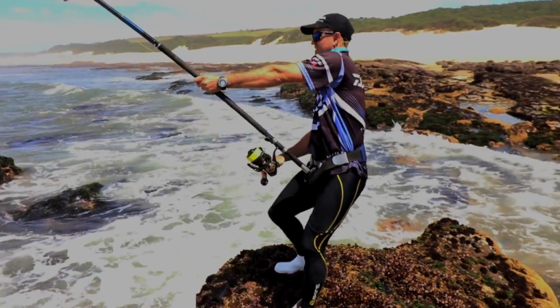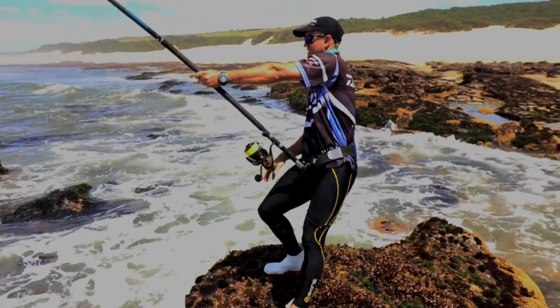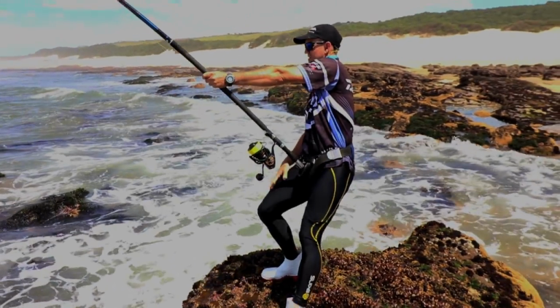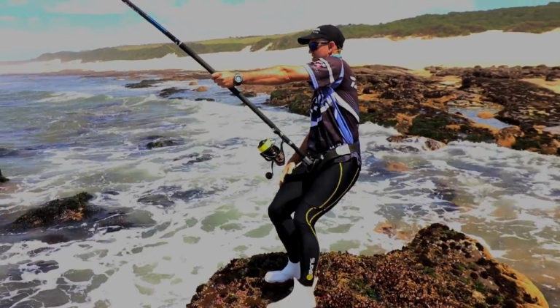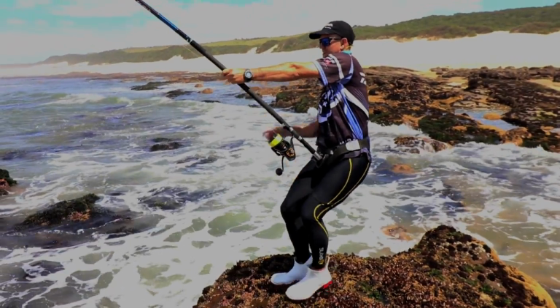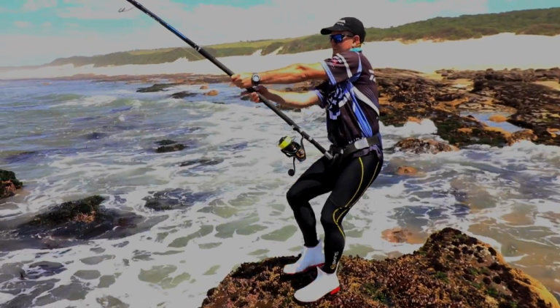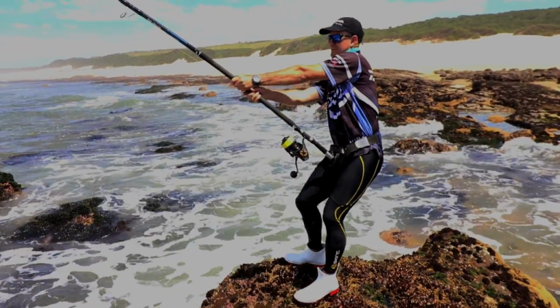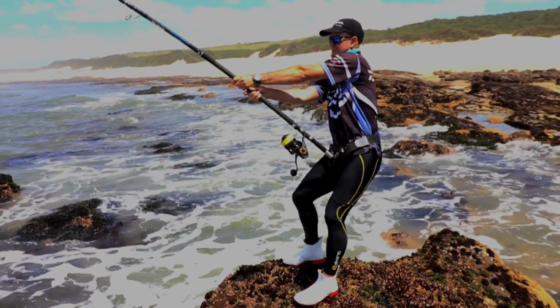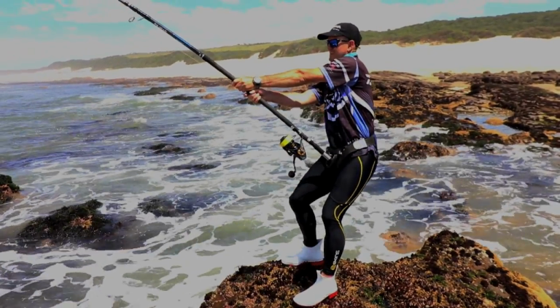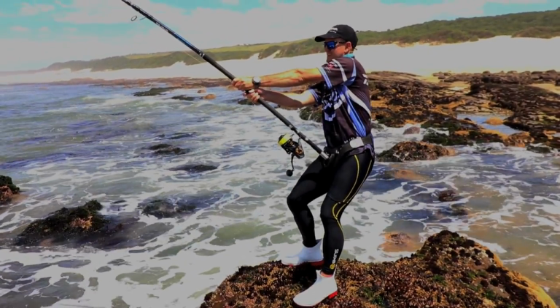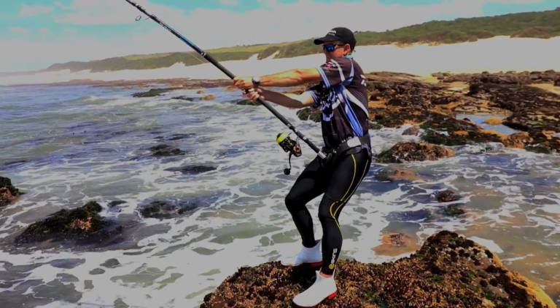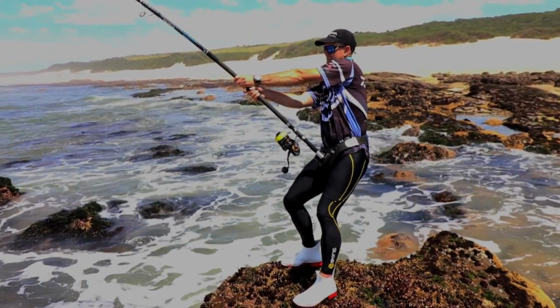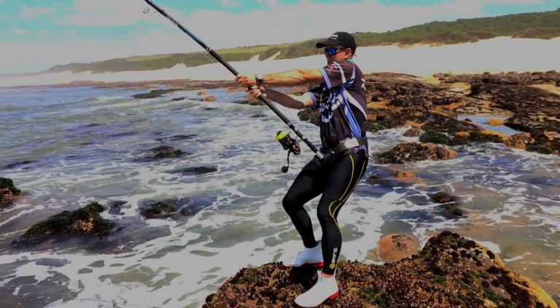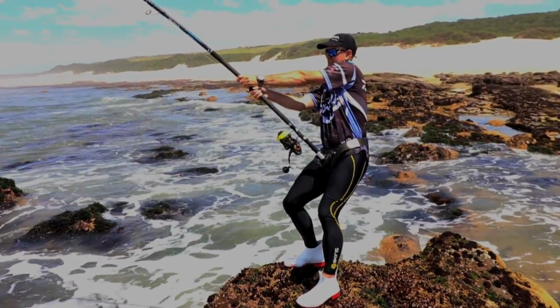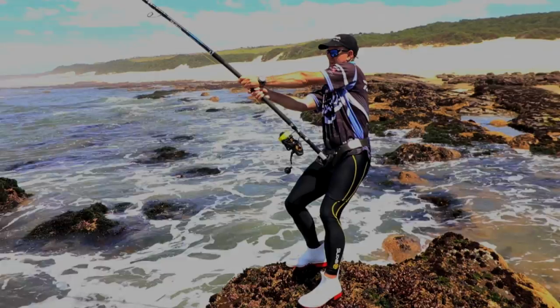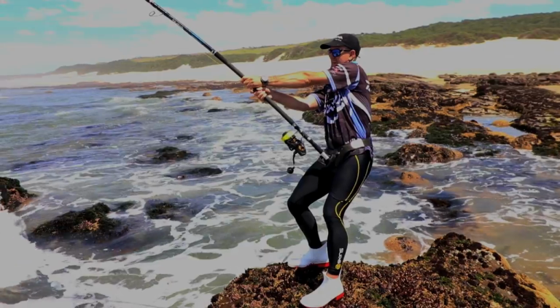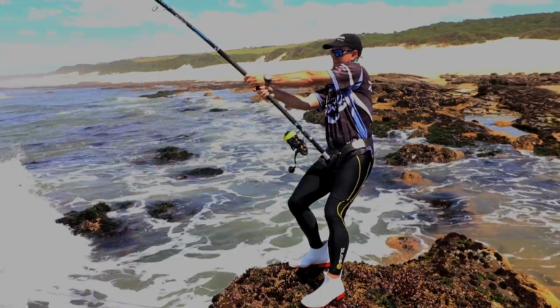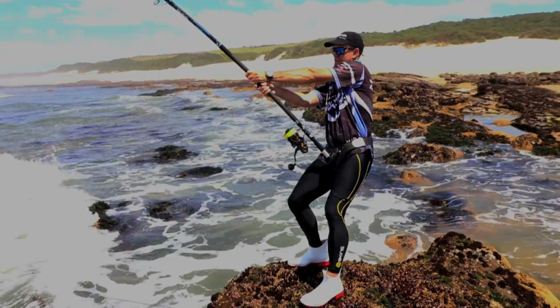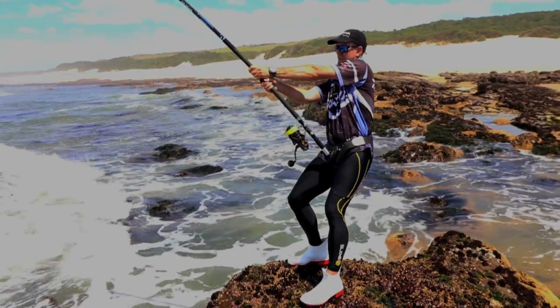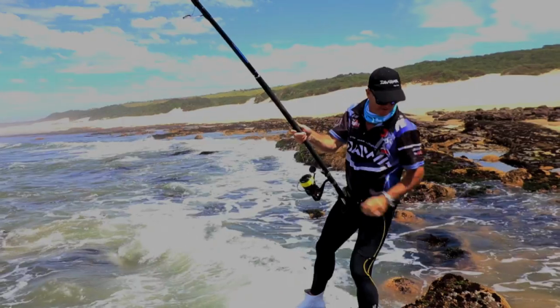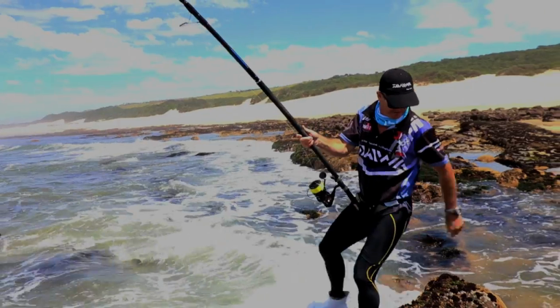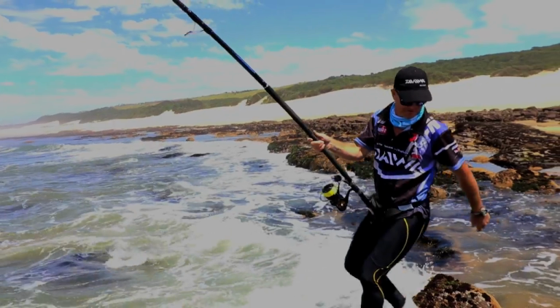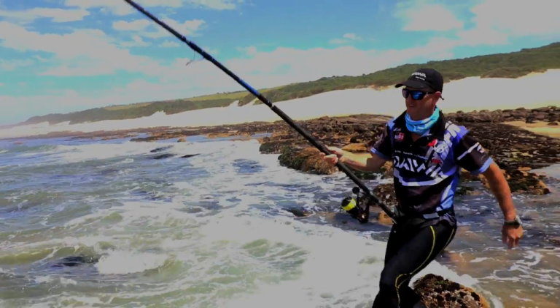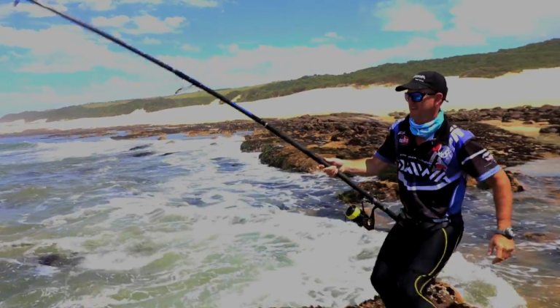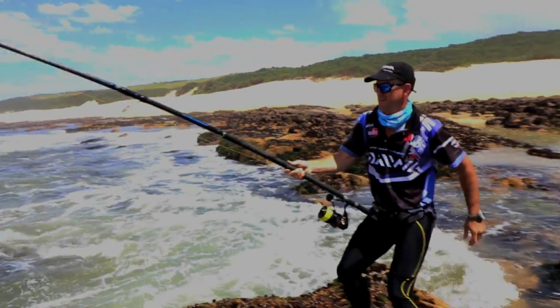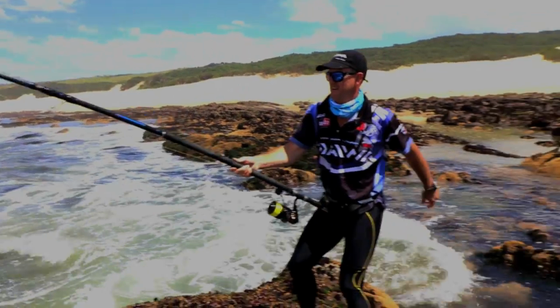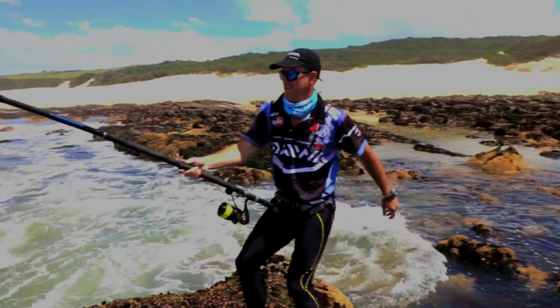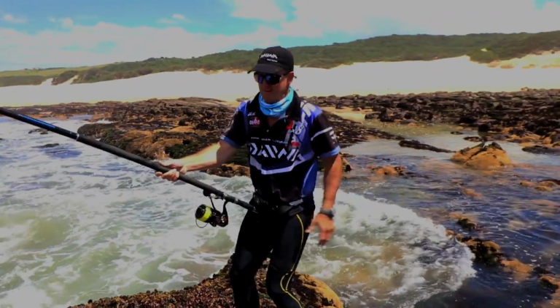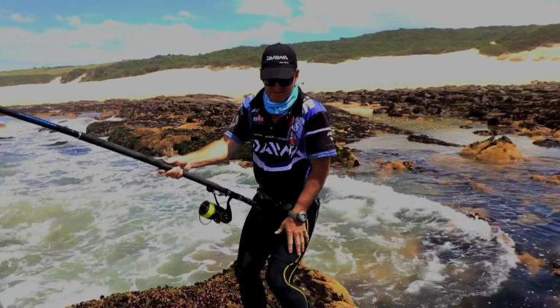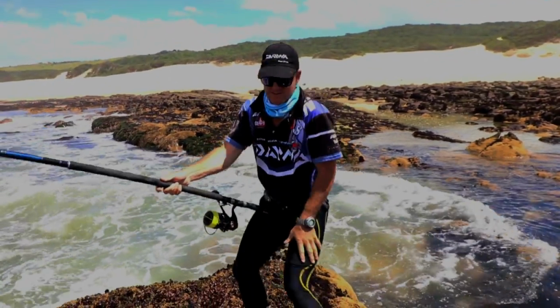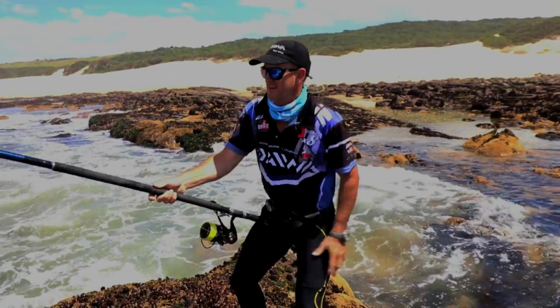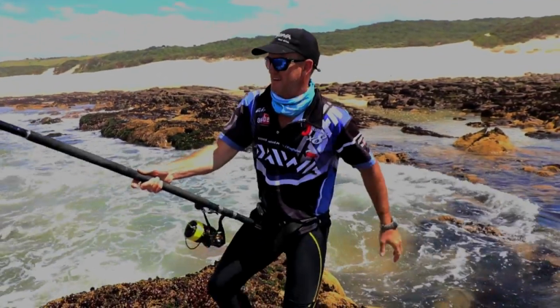Ray got stuck into a really nice raggy, and fighting these bigger fish over these rocks can be quite the challenge.